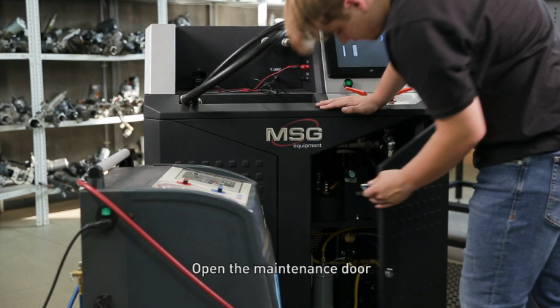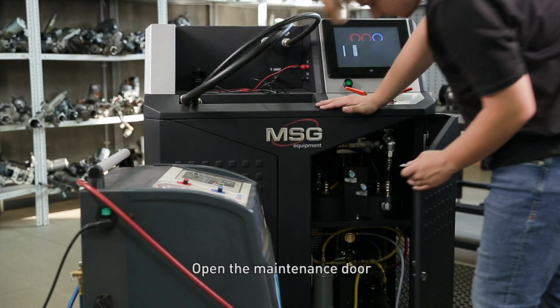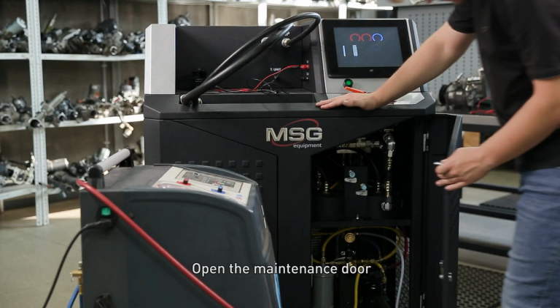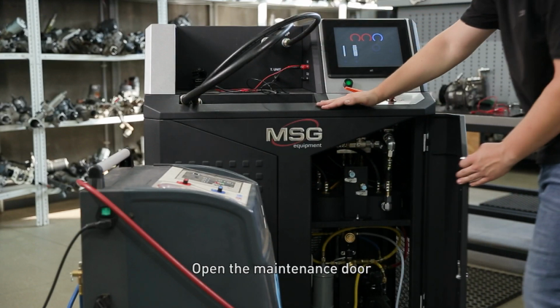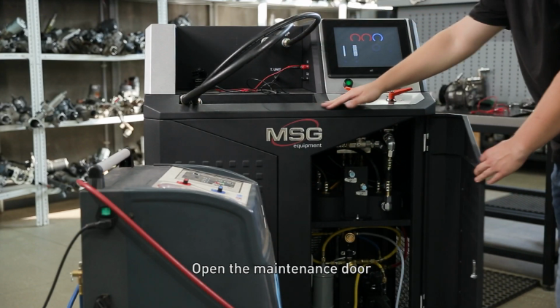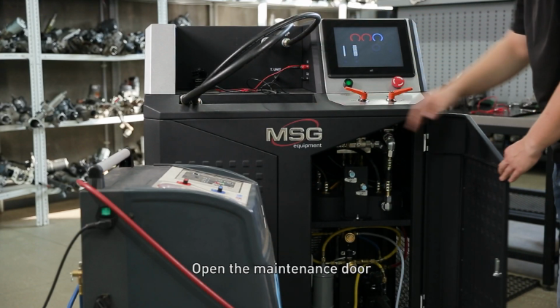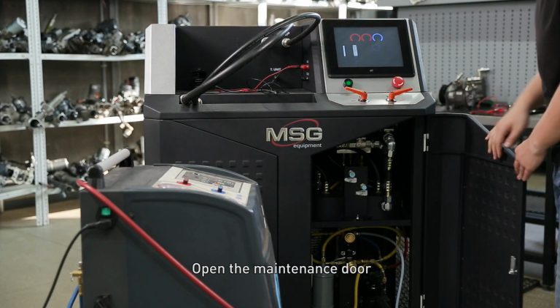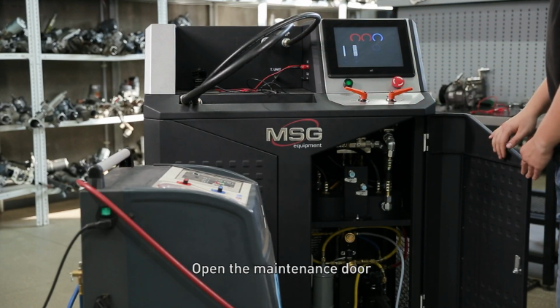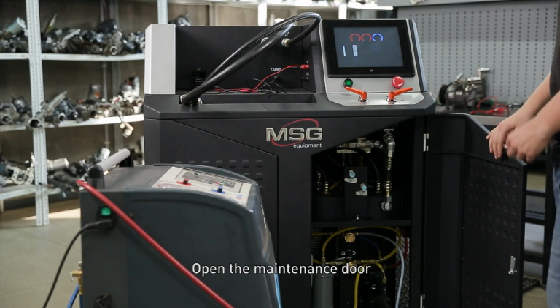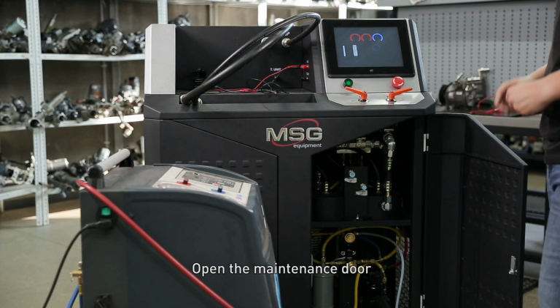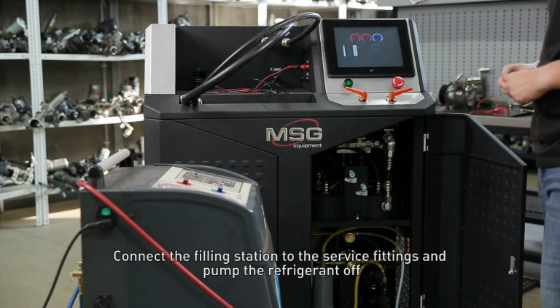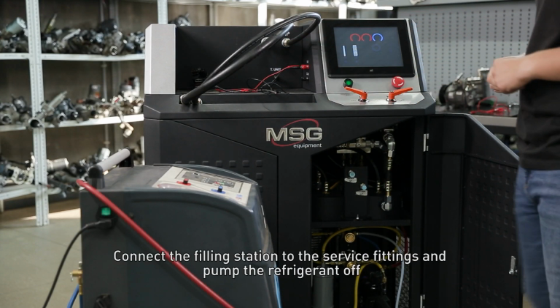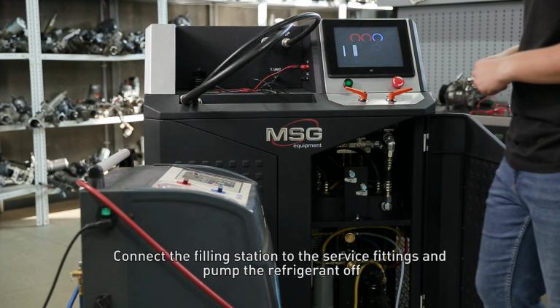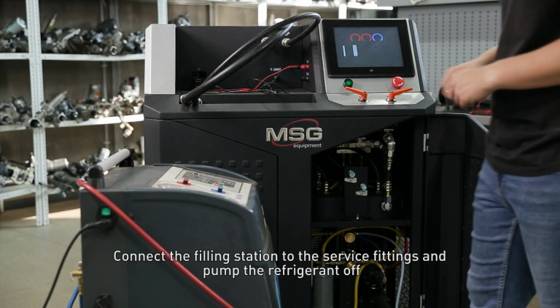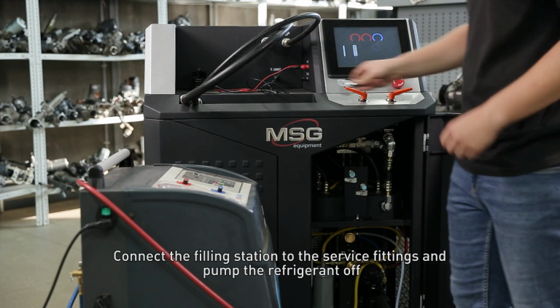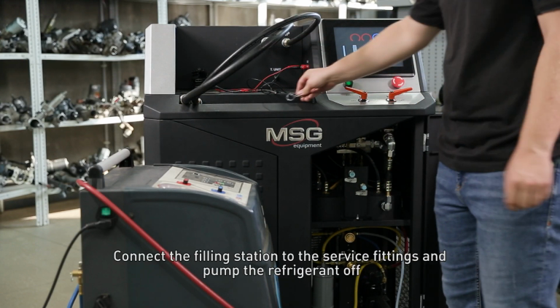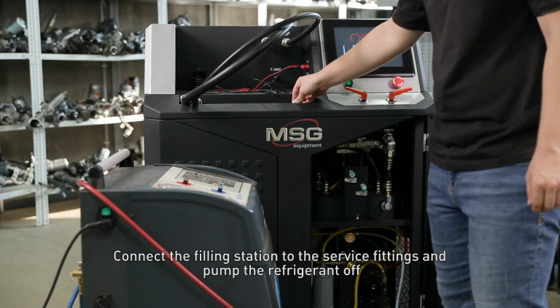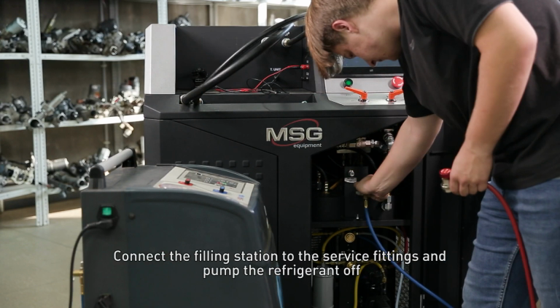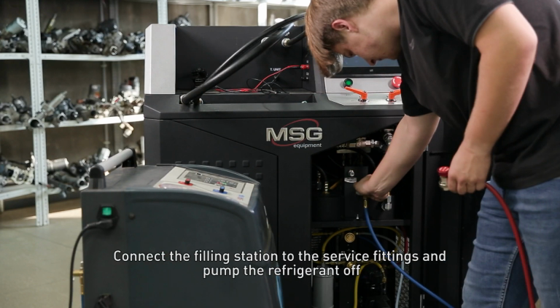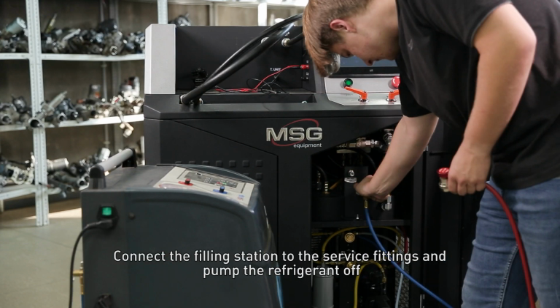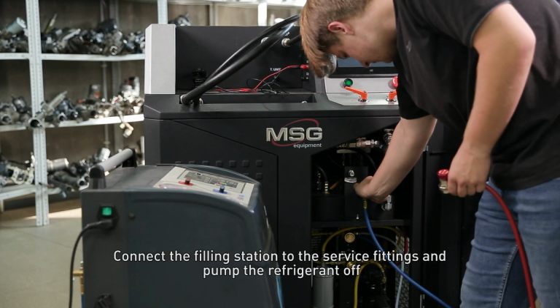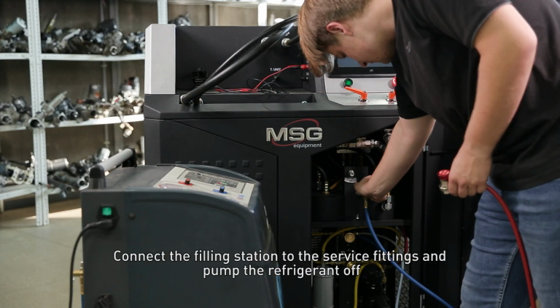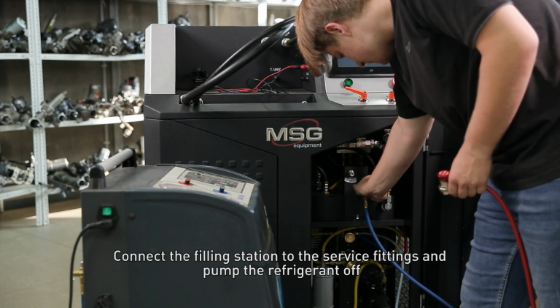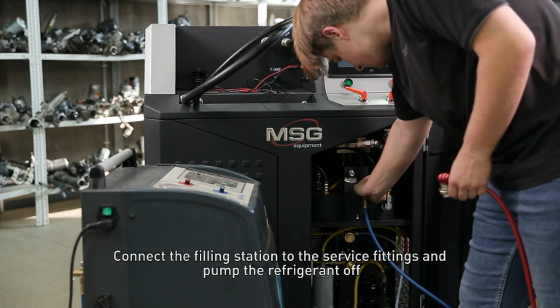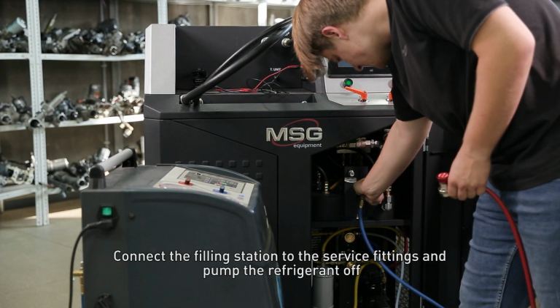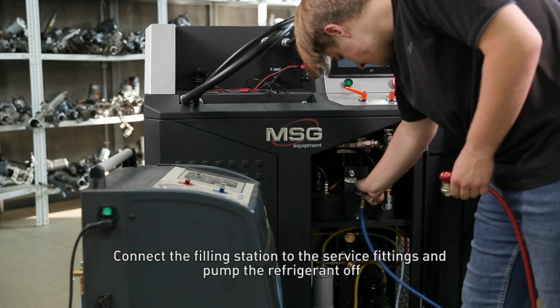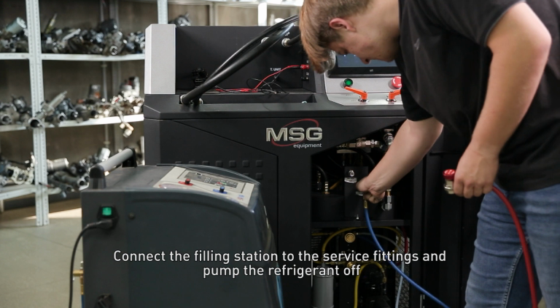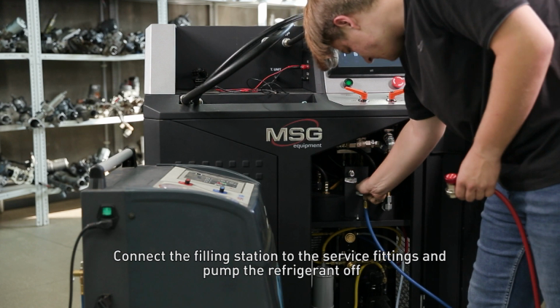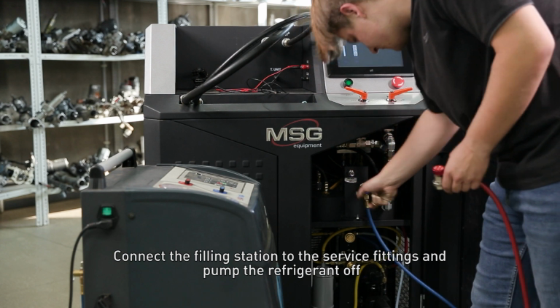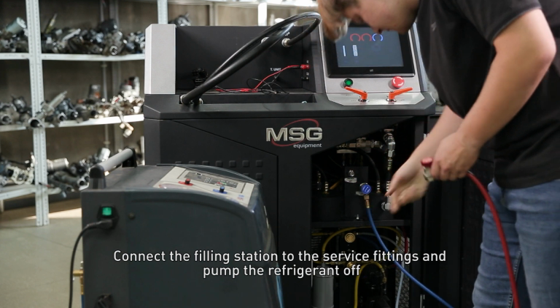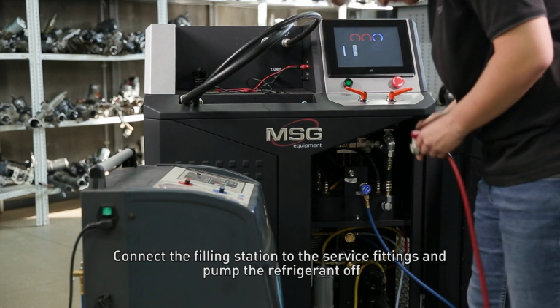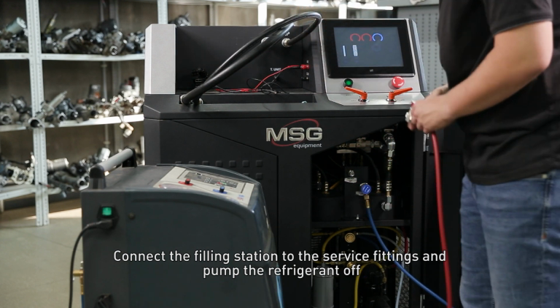Open the maintenance door. Connect the filling station to the service fittings and pump the refrigerant off.